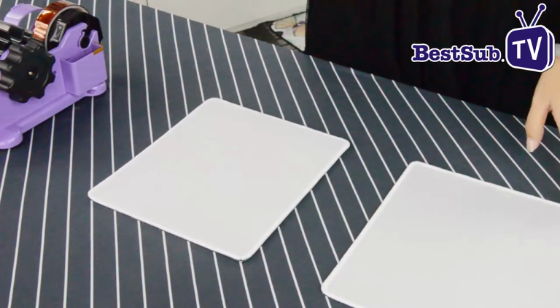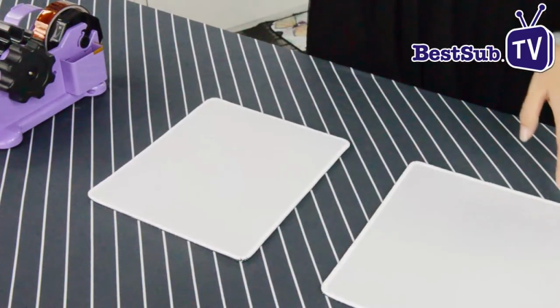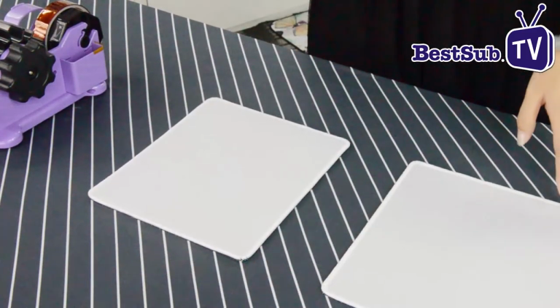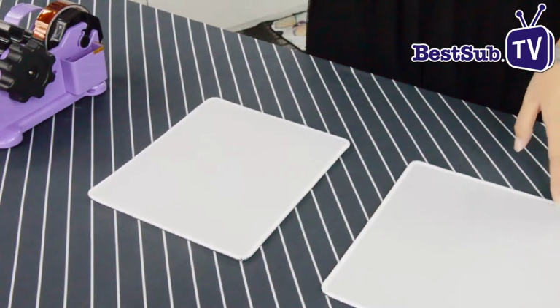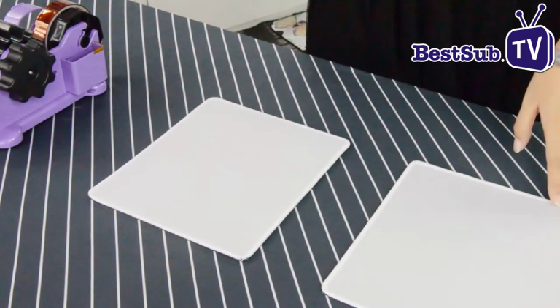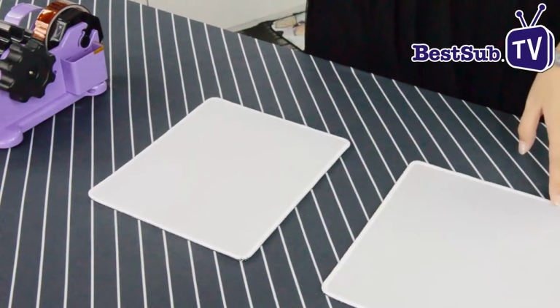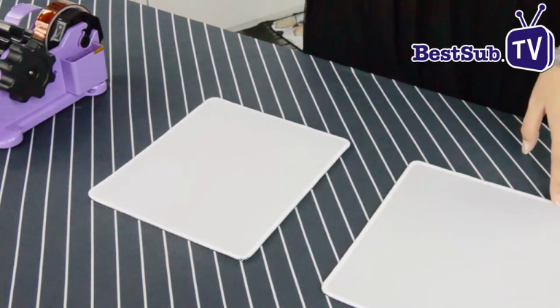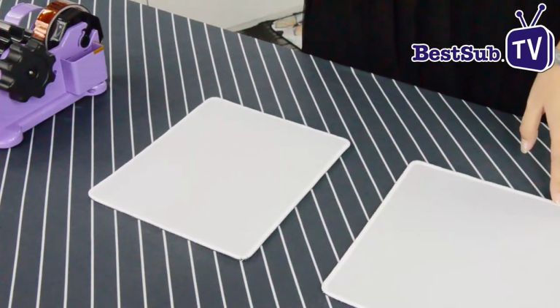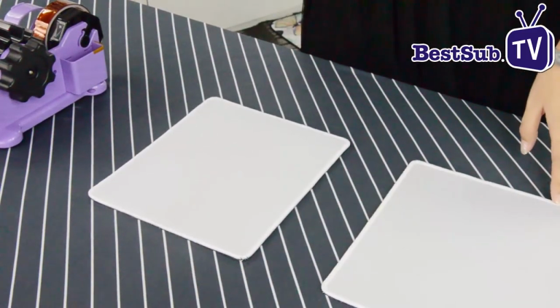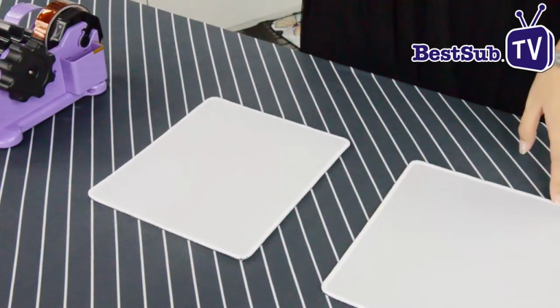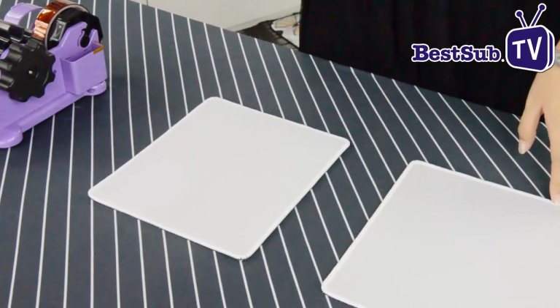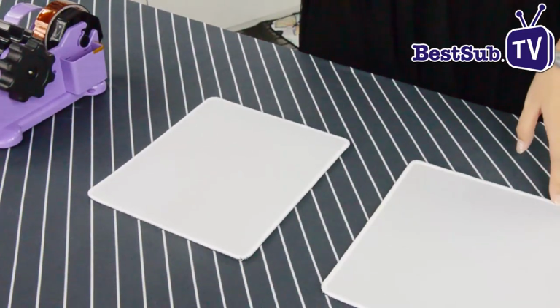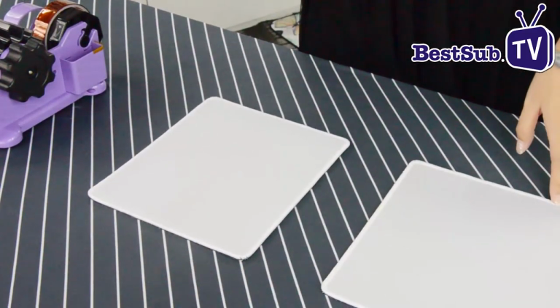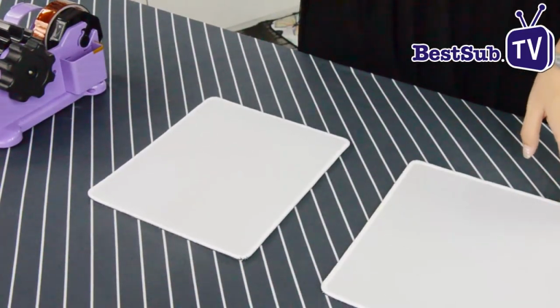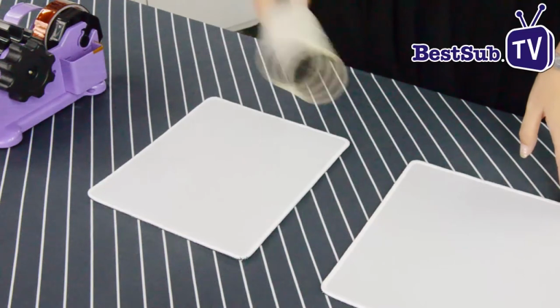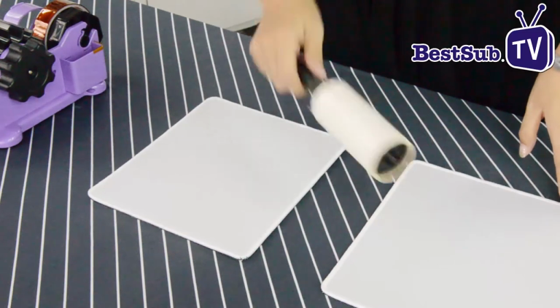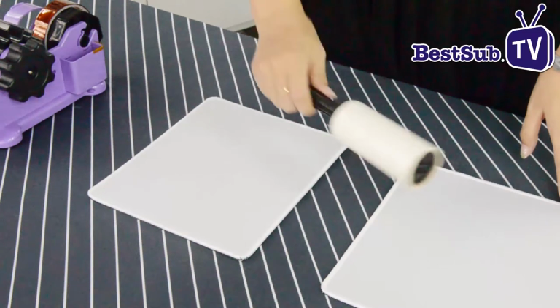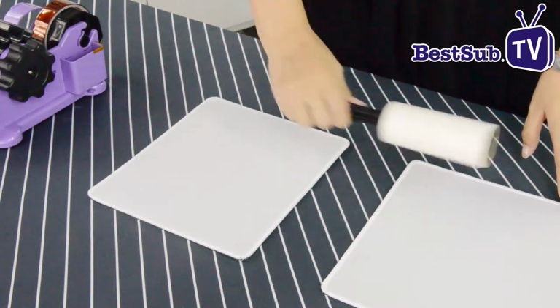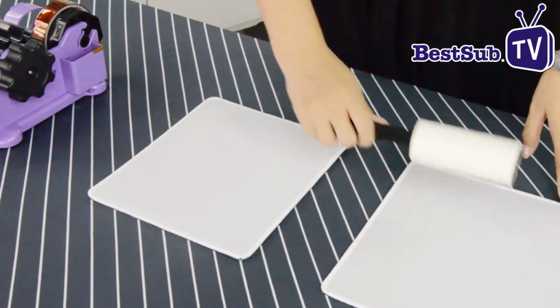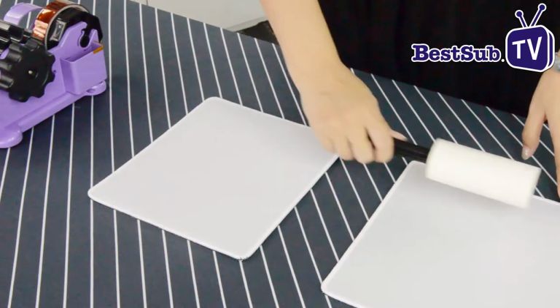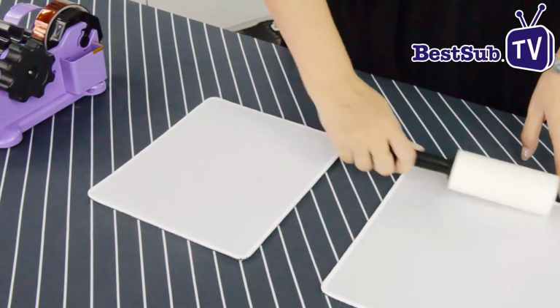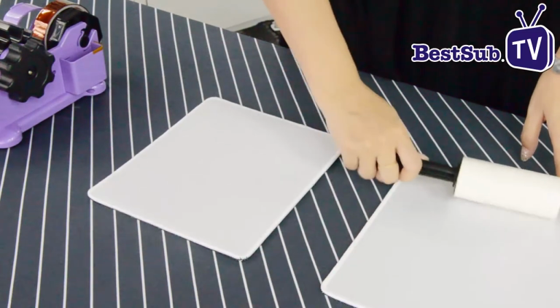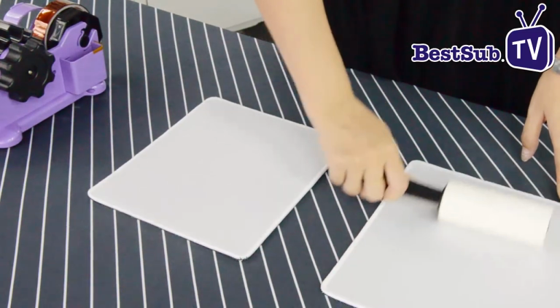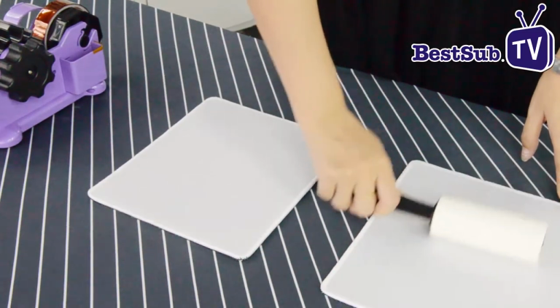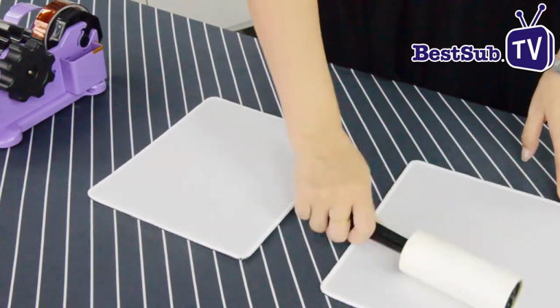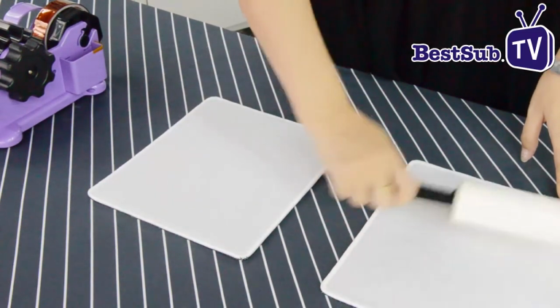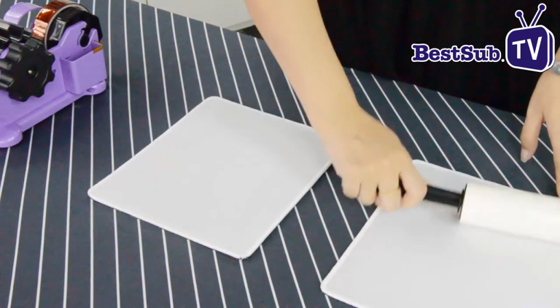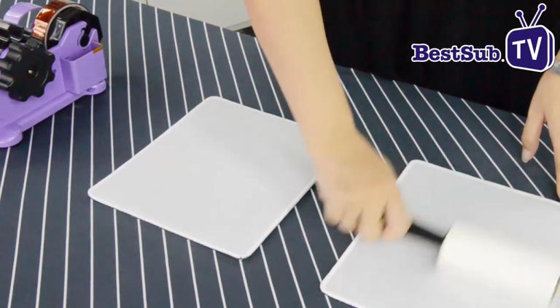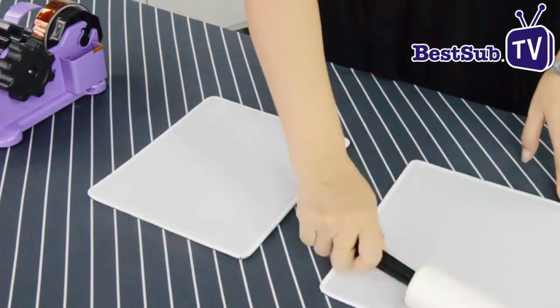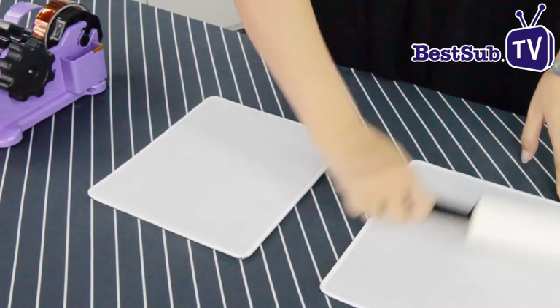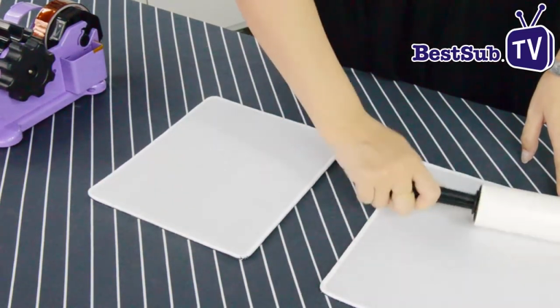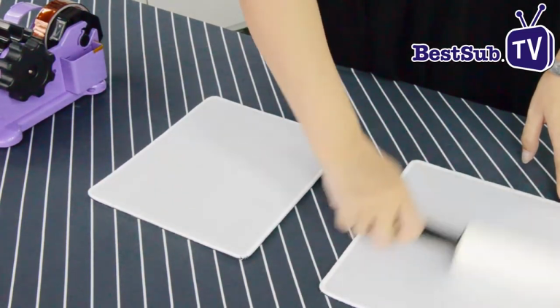First, we use the ruler to make sure the mousepad is clean.